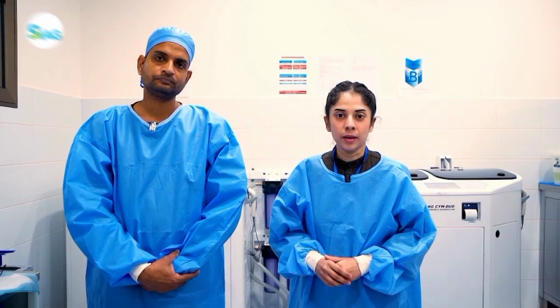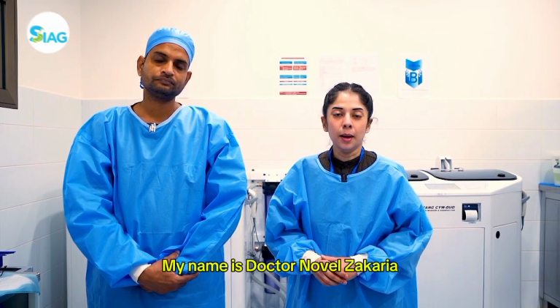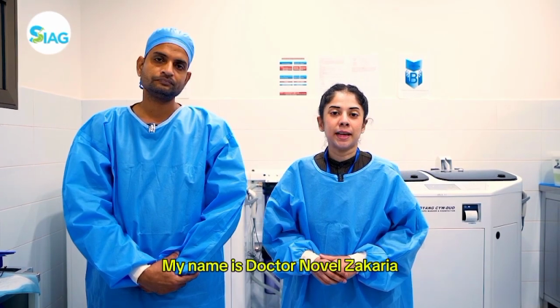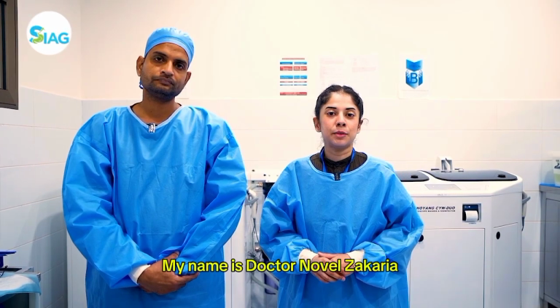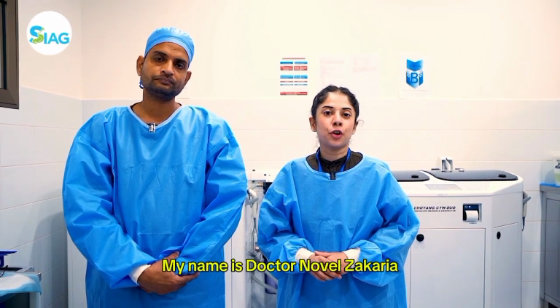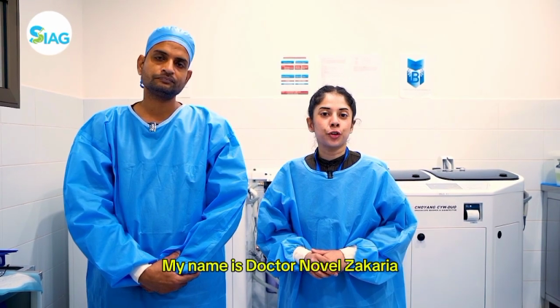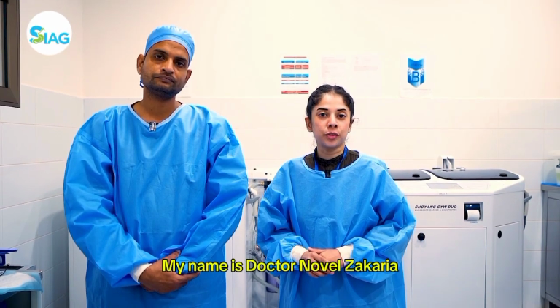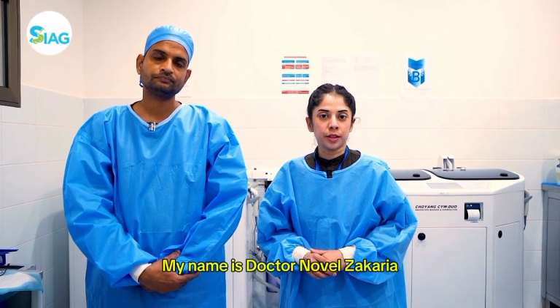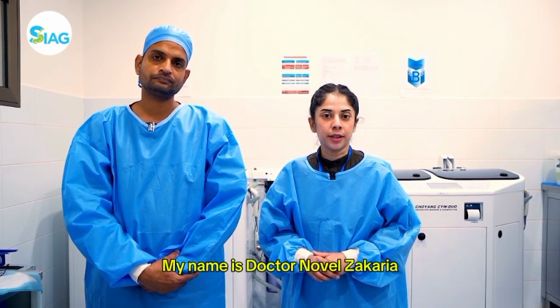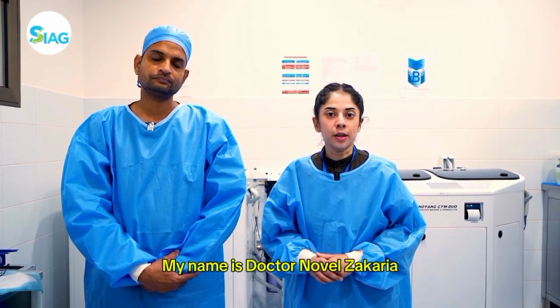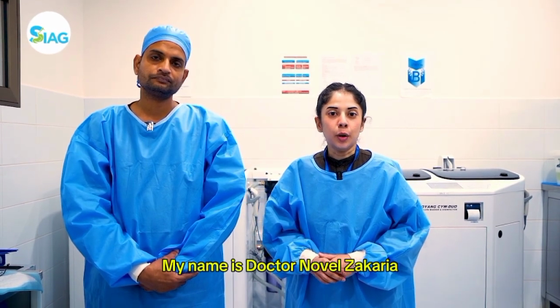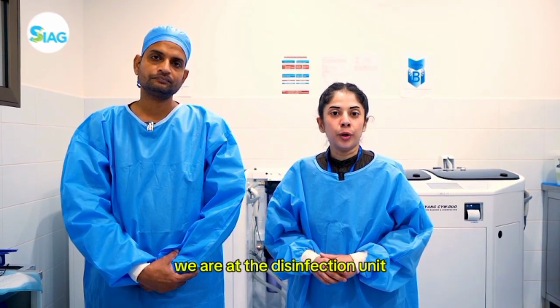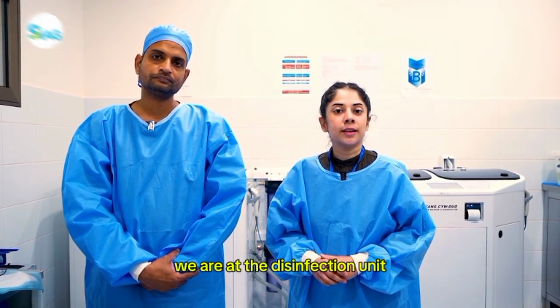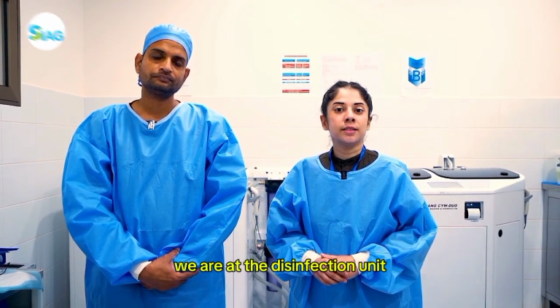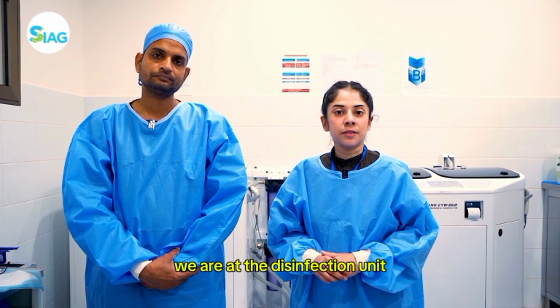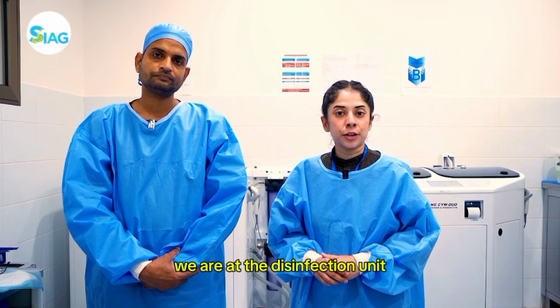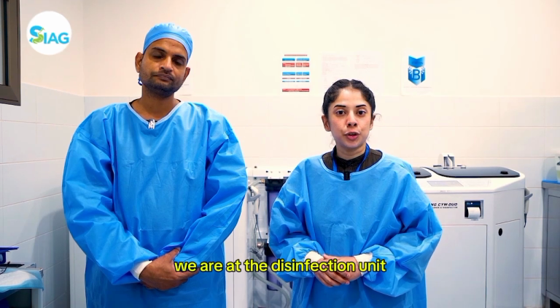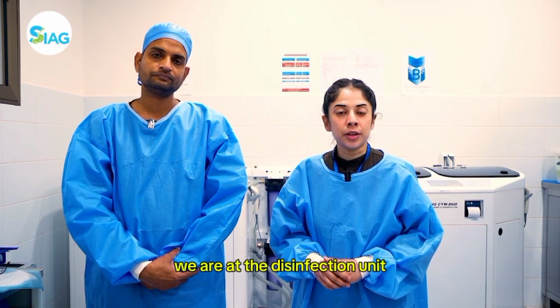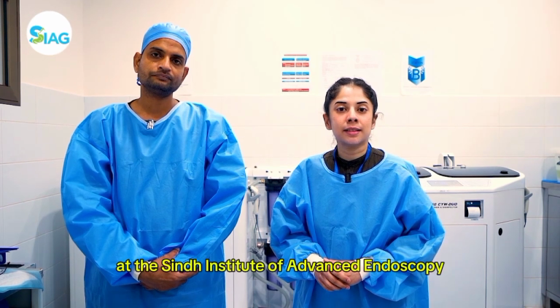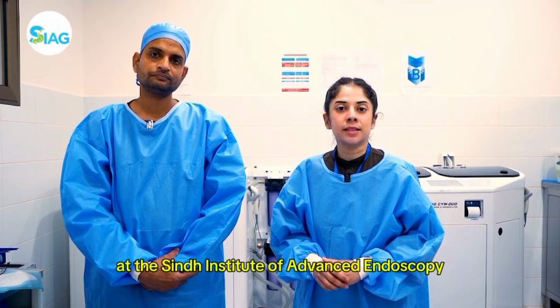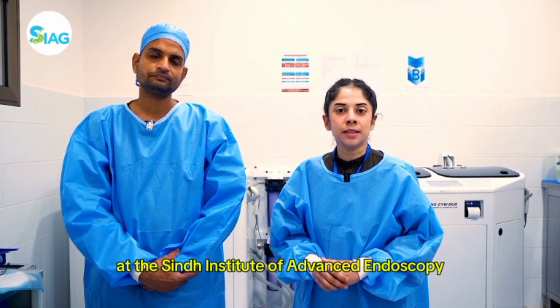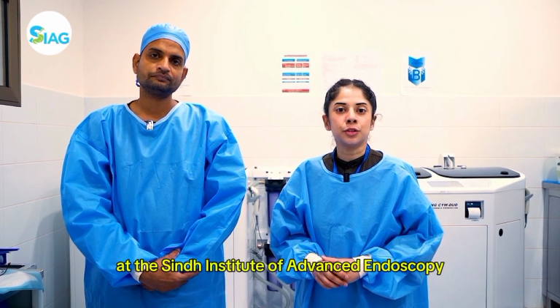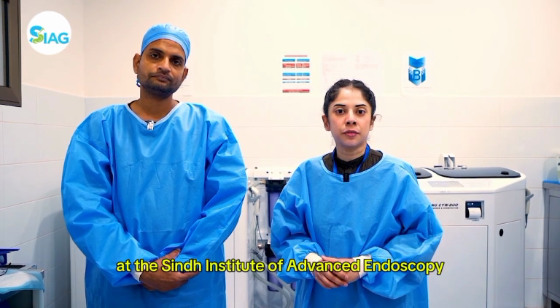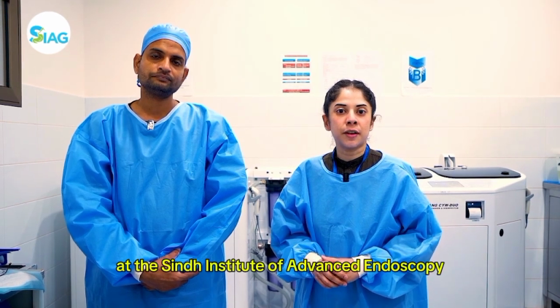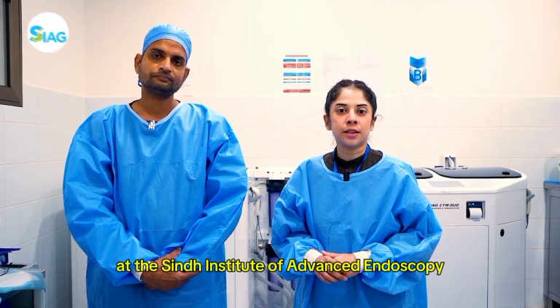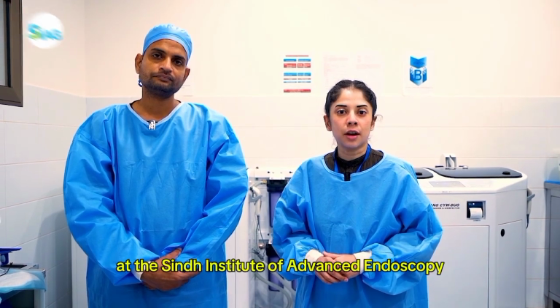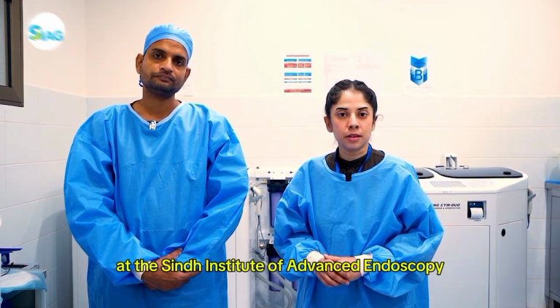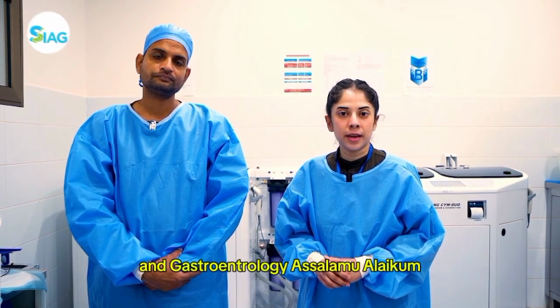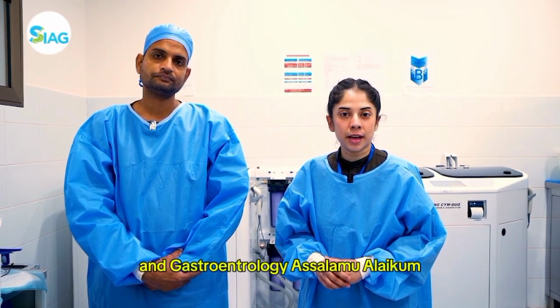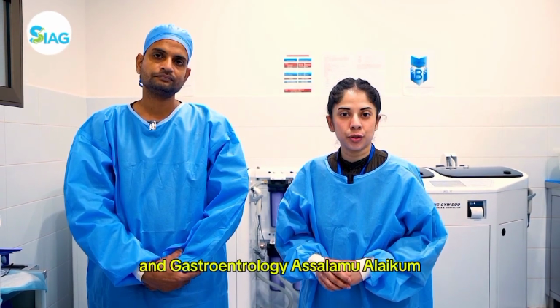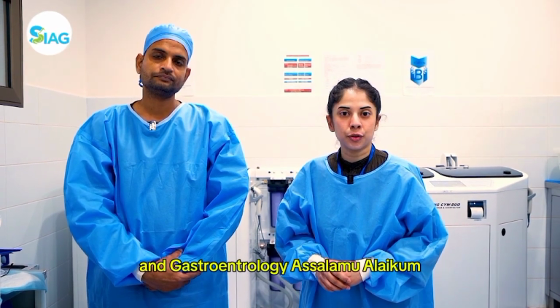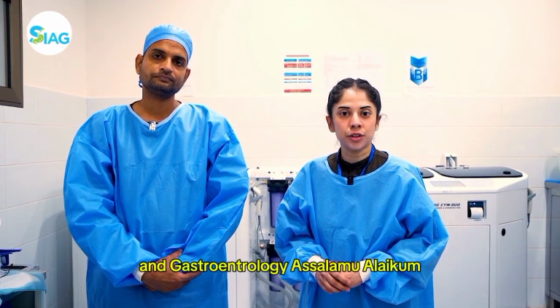My name is Dr. Noval Zakaria. We are at the disinfection unit at the SIN Institute of Advanced Endoscopy and Gastroenterology.